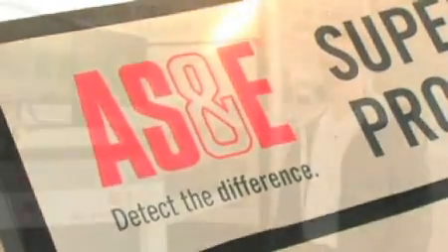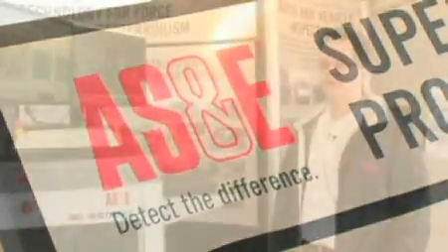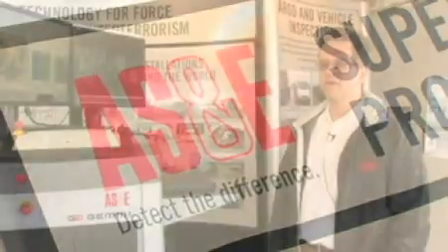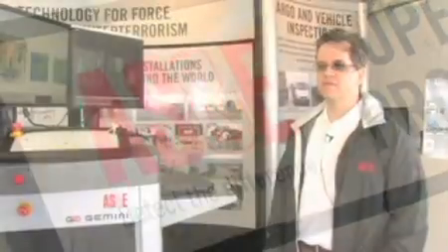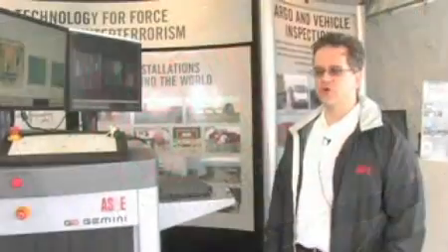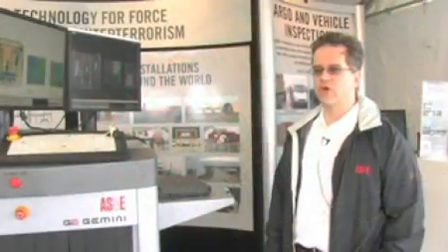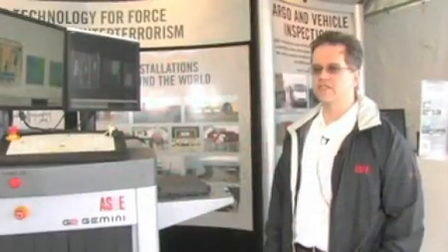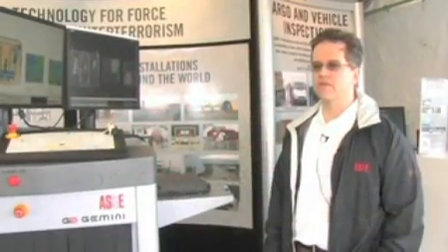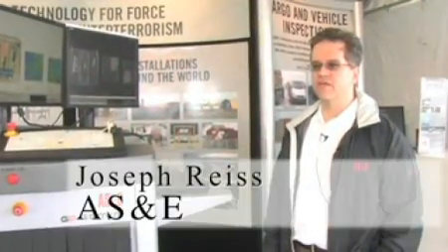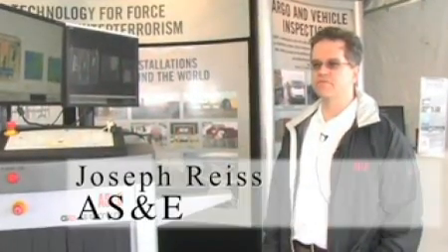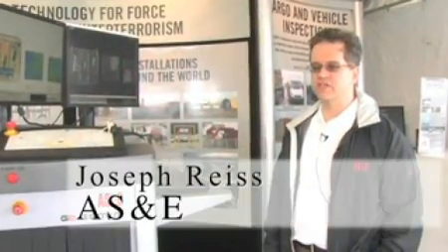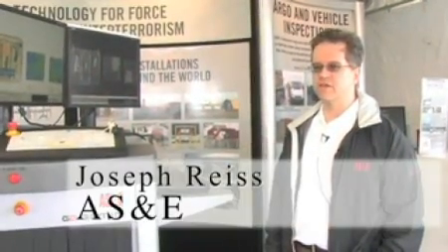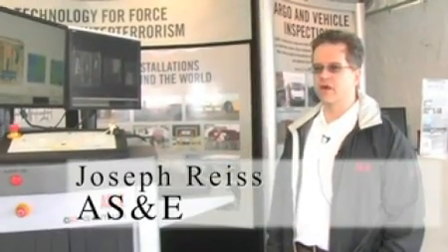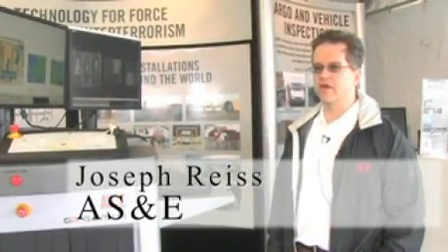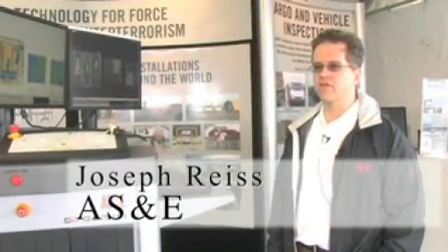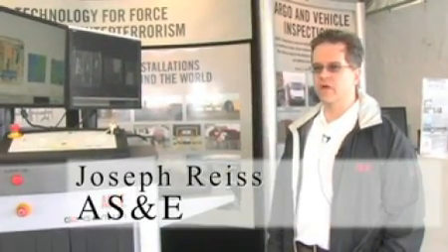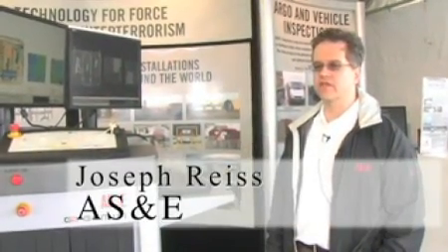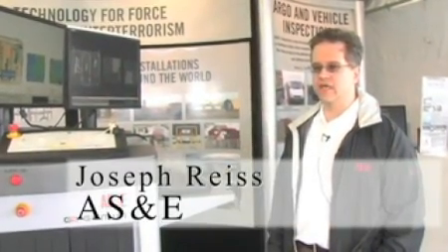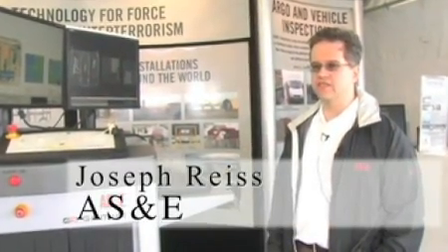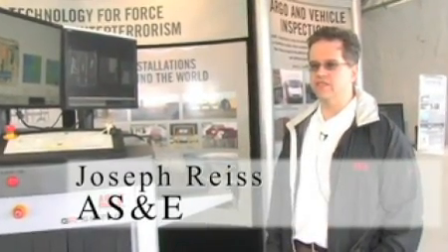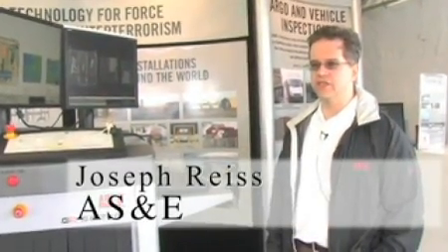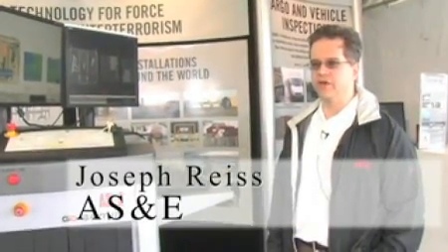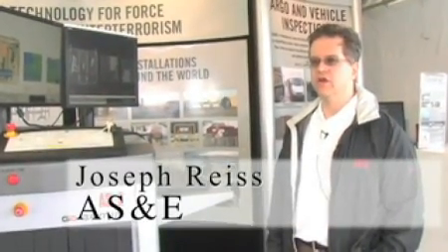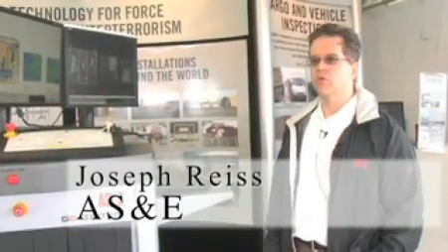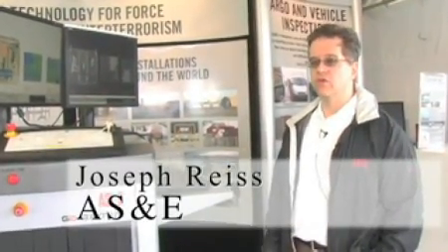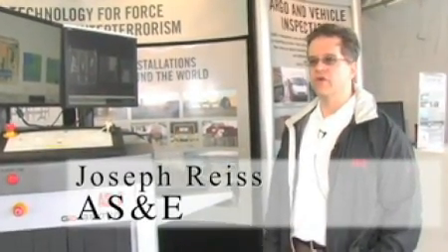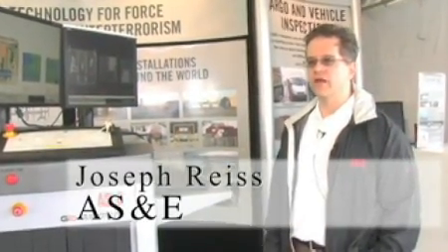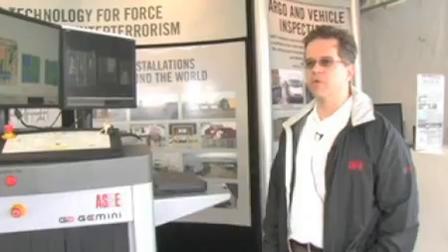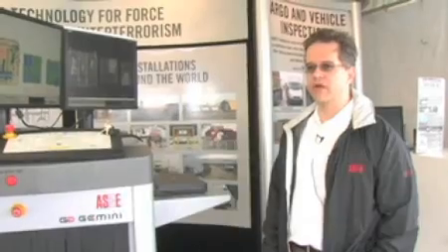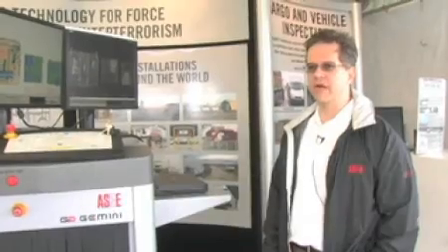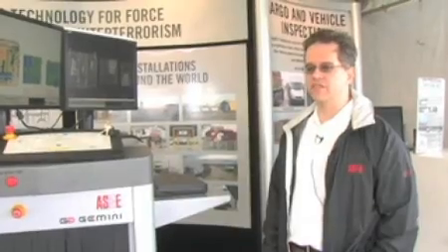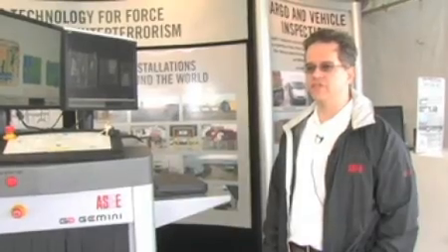My name is Joe Rice, and I'm the Vice President of Marketing for American Science and Engineering. We're located in Billerica, Massachusetts.